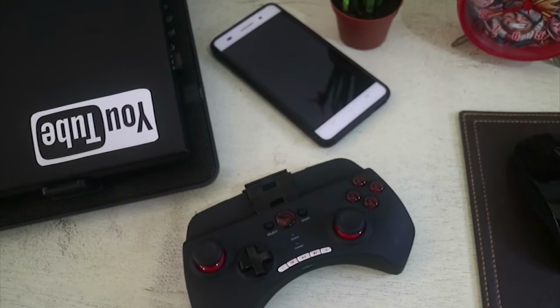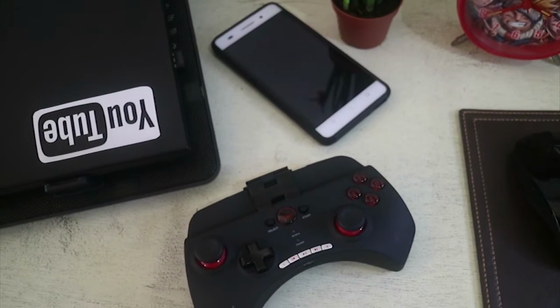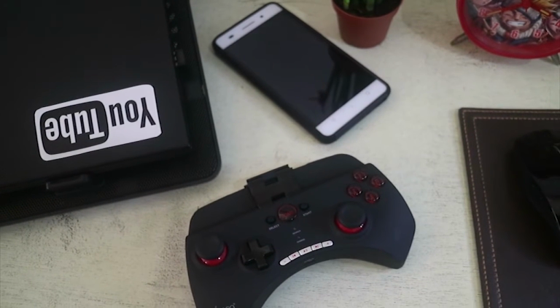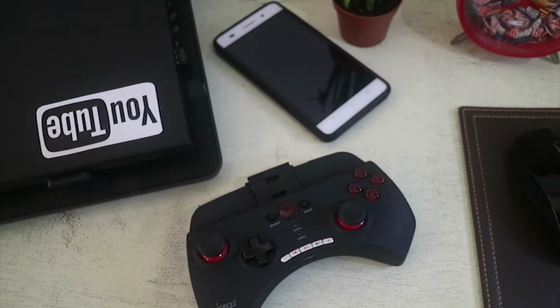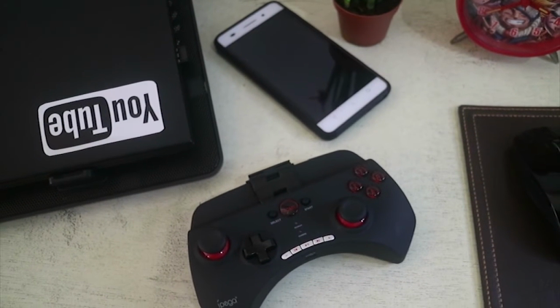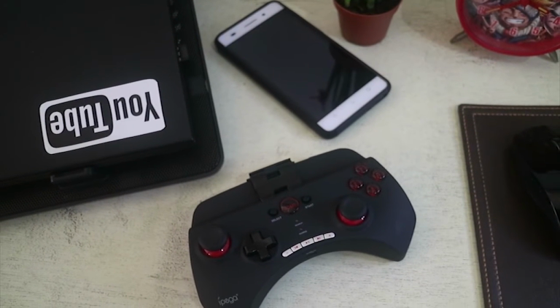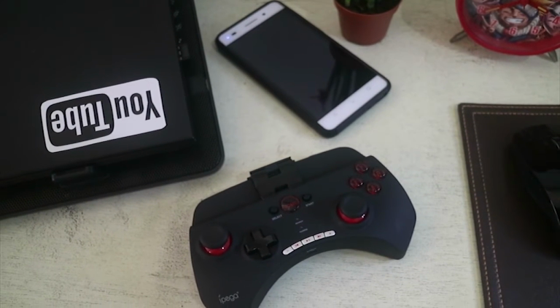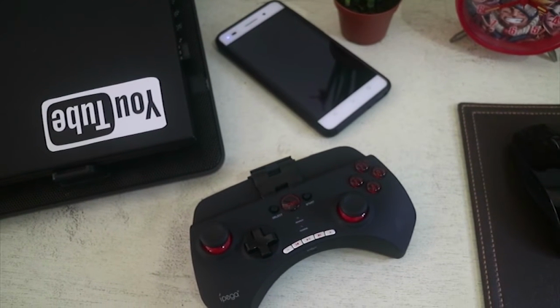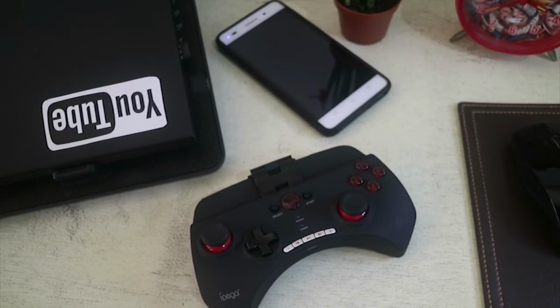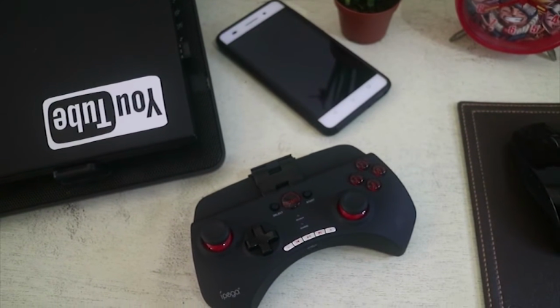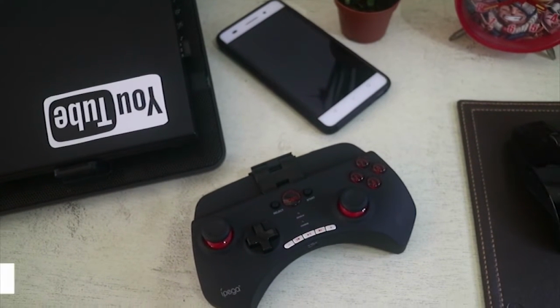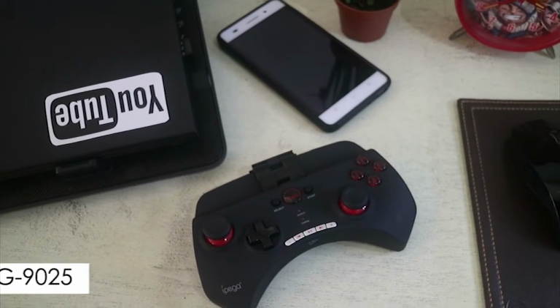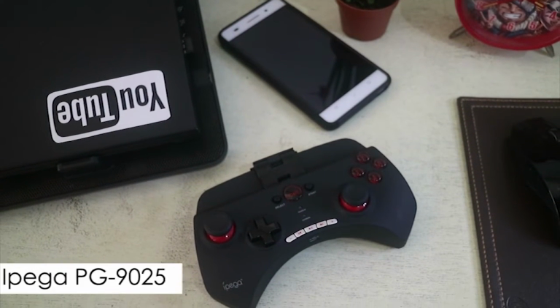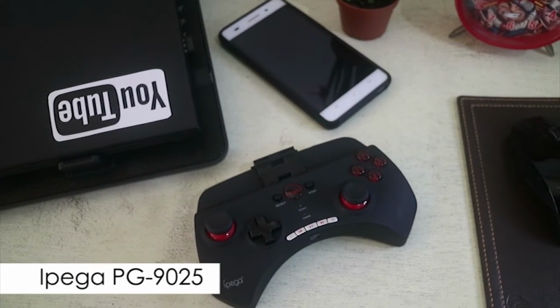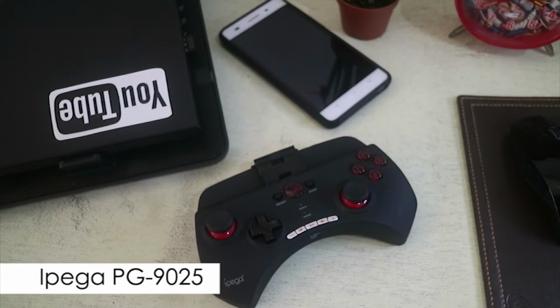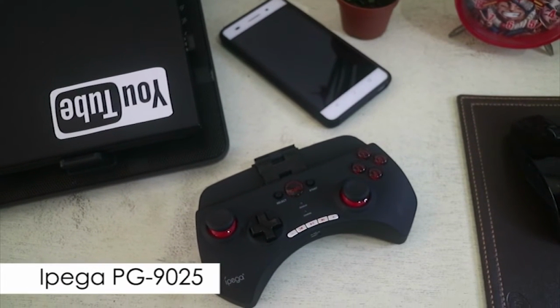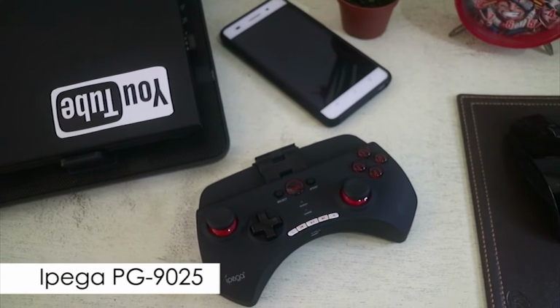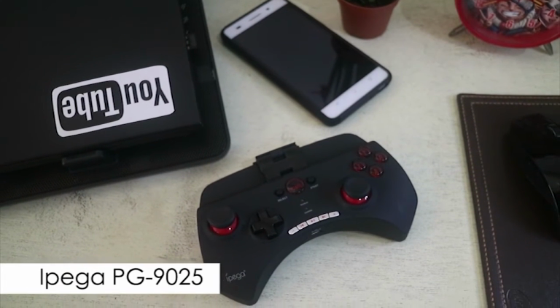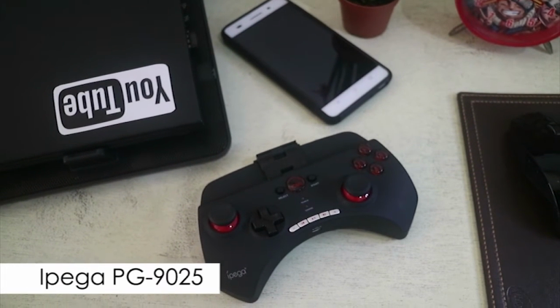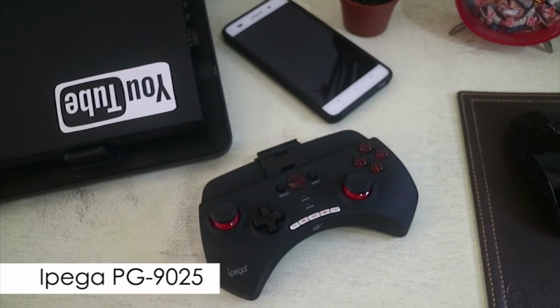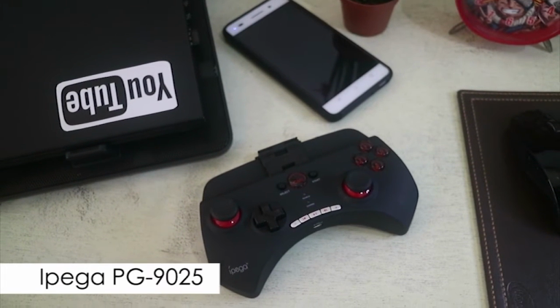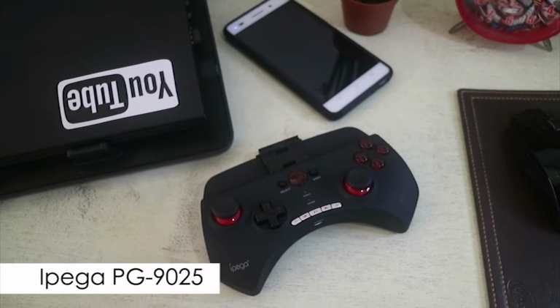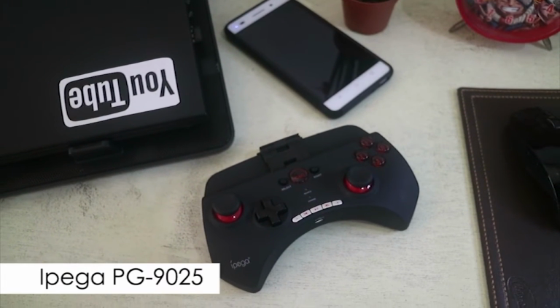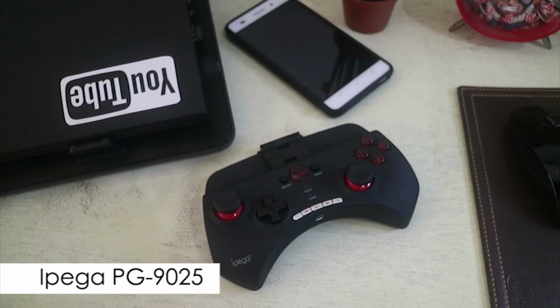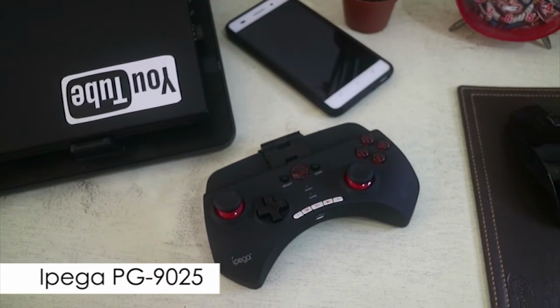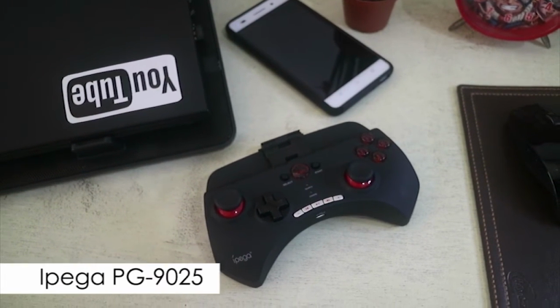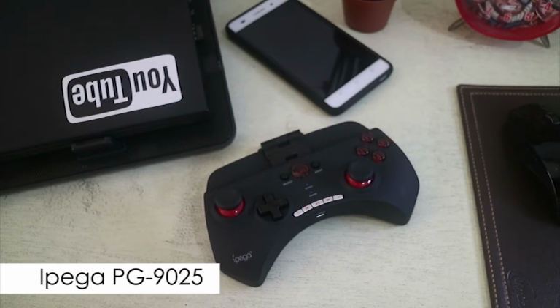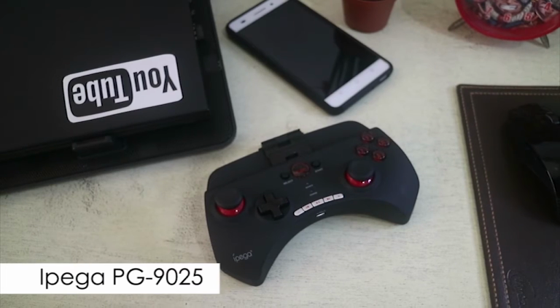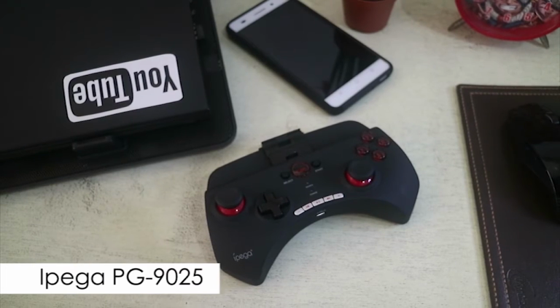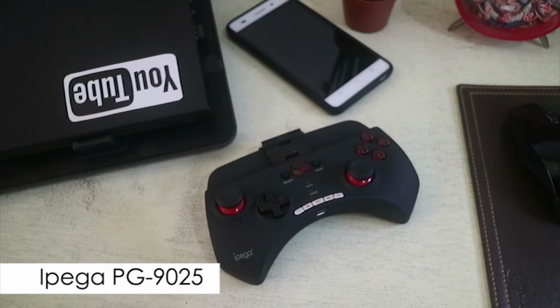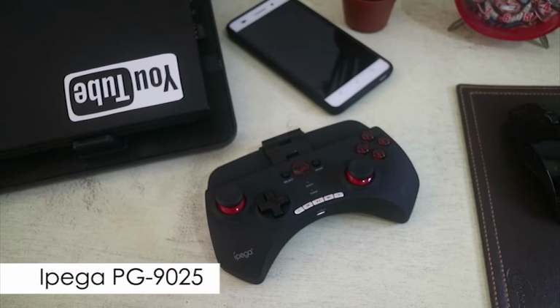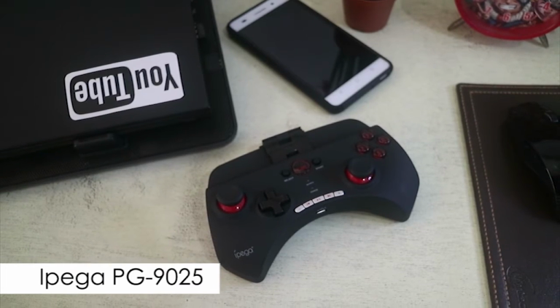What's up guys, my name is Hans Andres and this is the Ipega PG-9025.